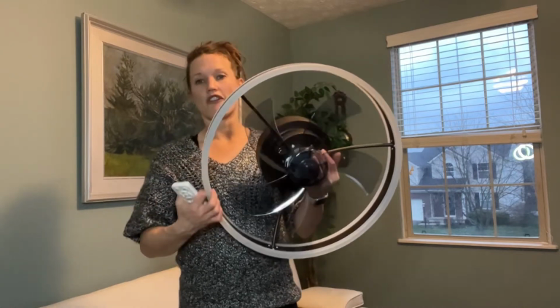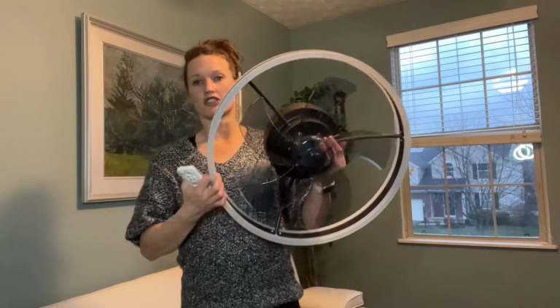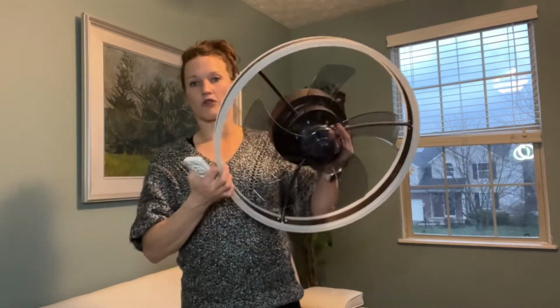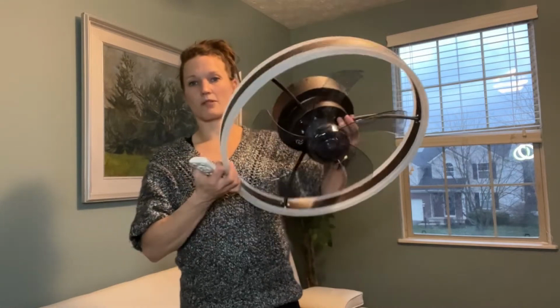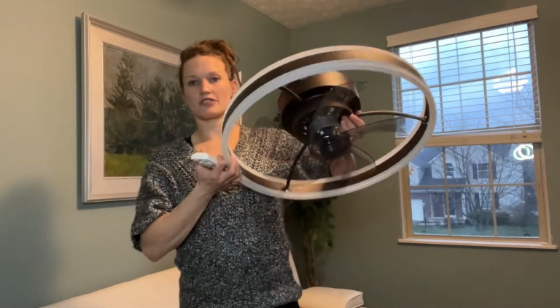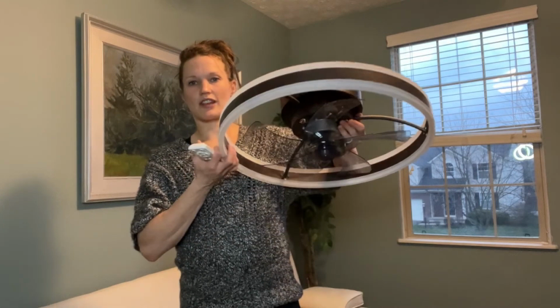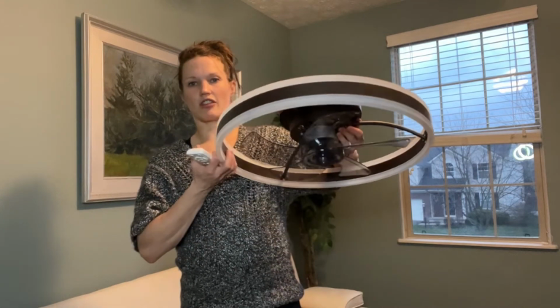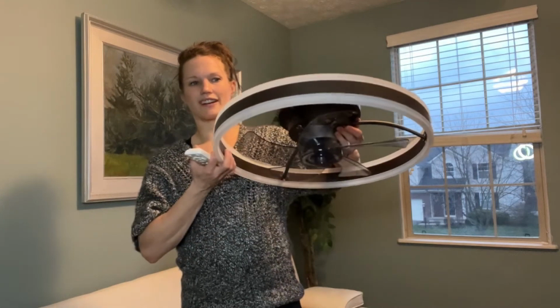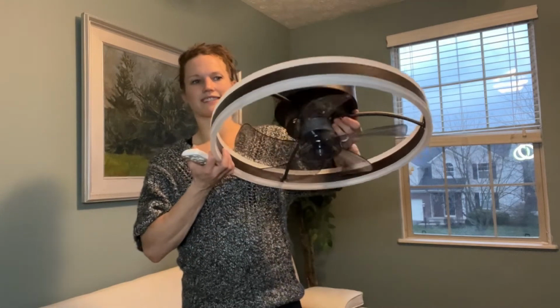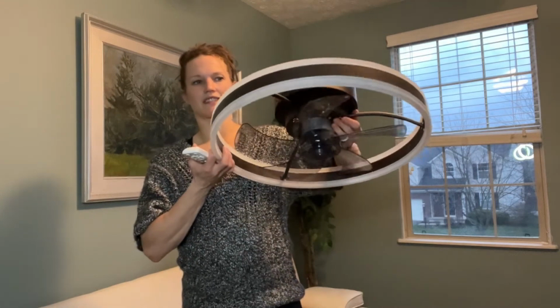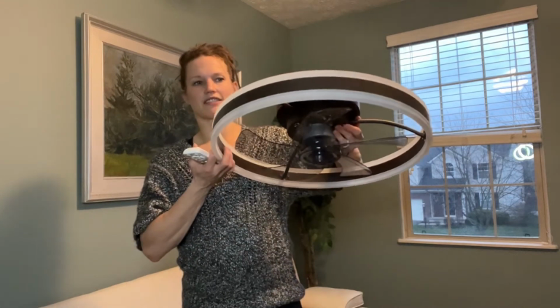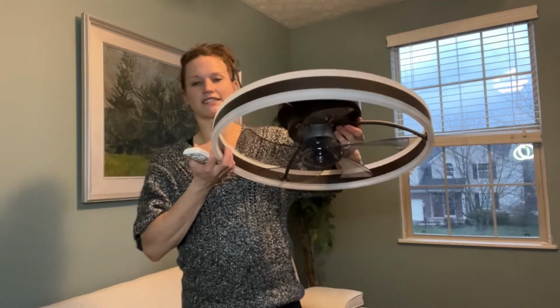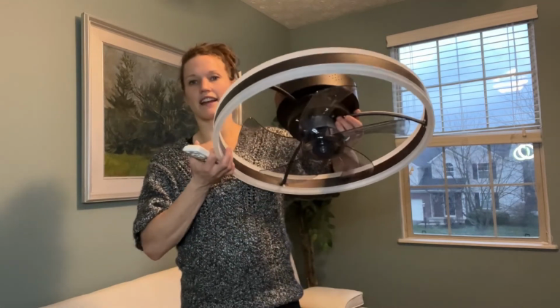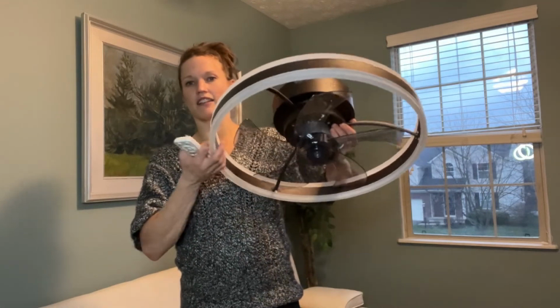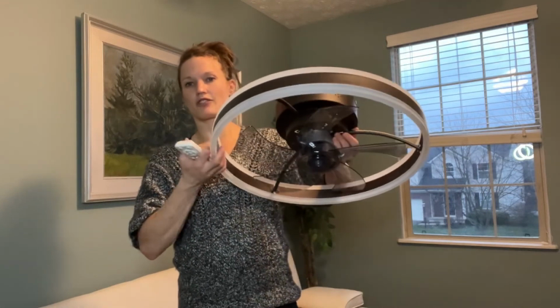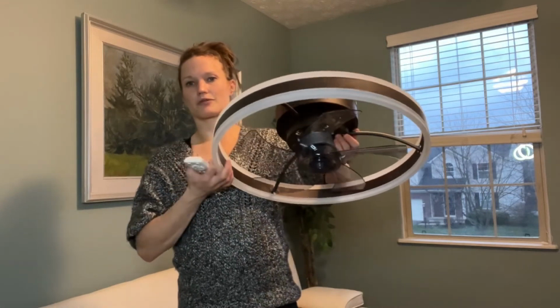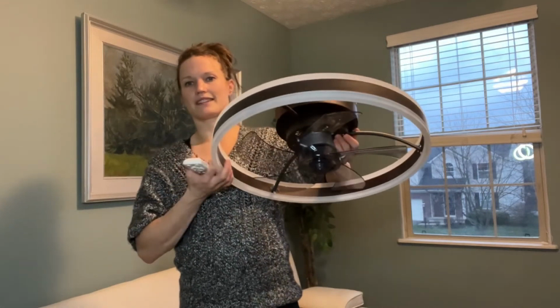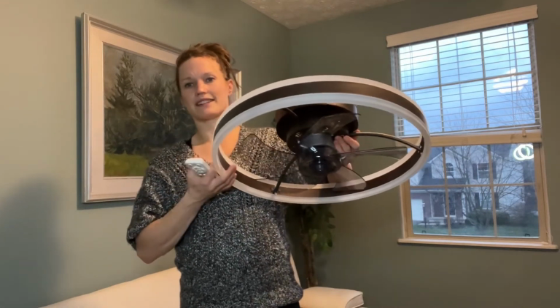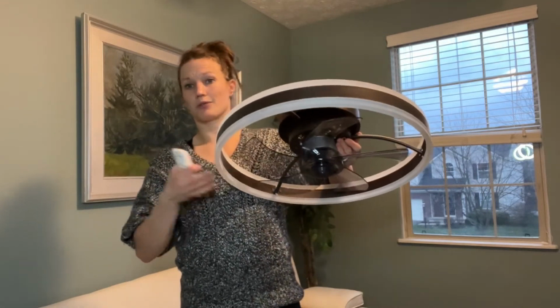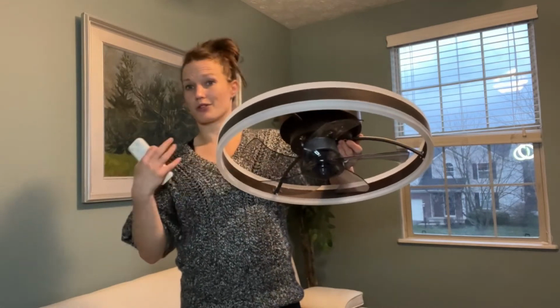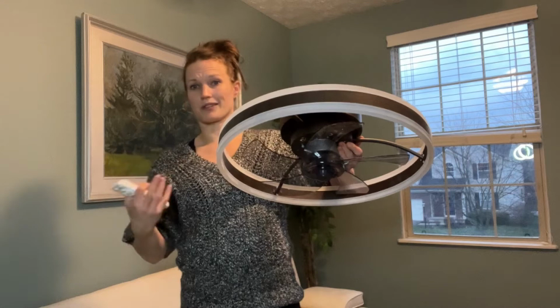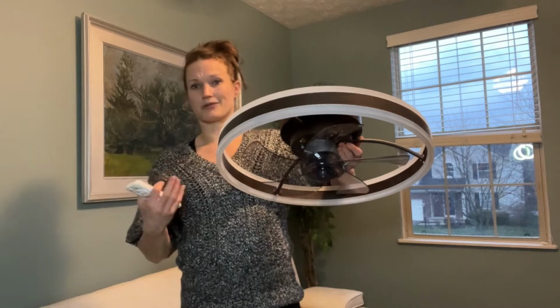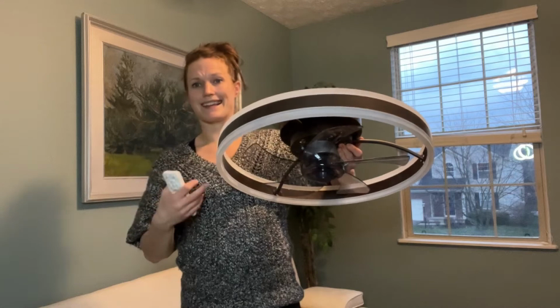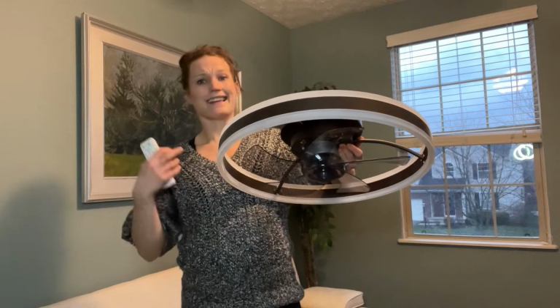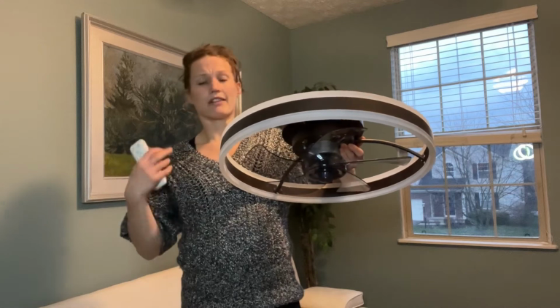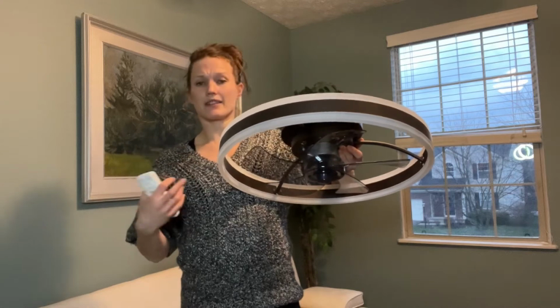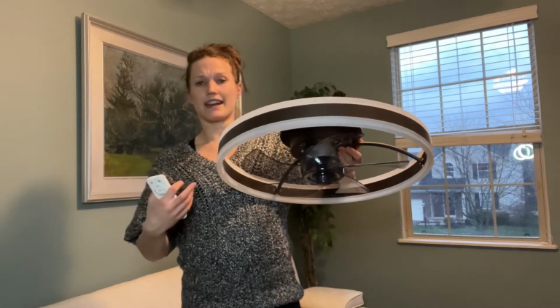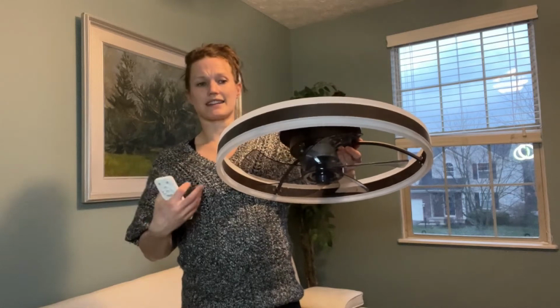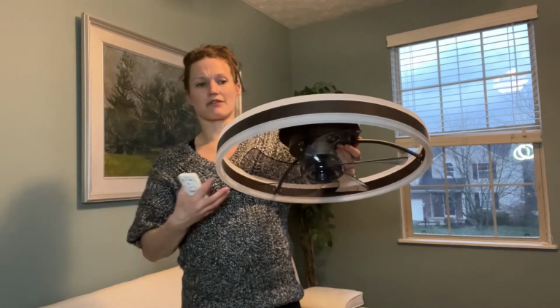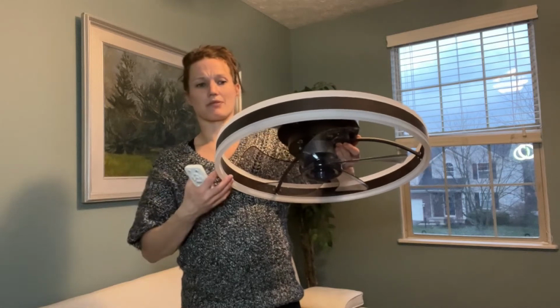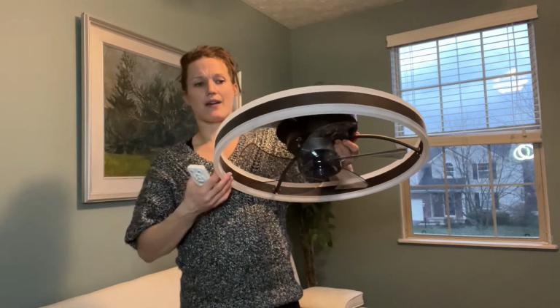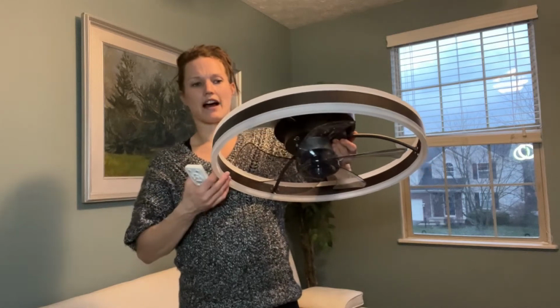First and foremost, take a look at the design. It looks really nice and would look great in really any type of room that you have.